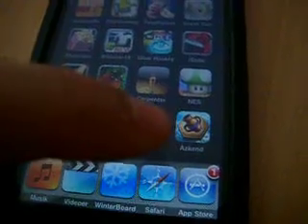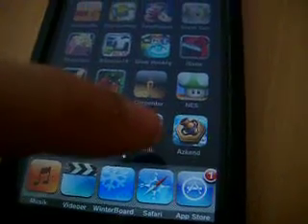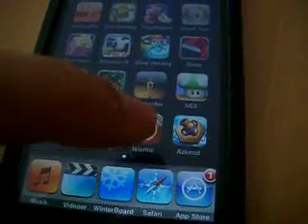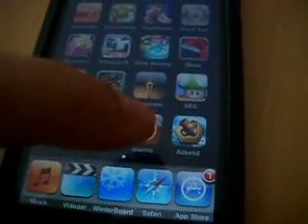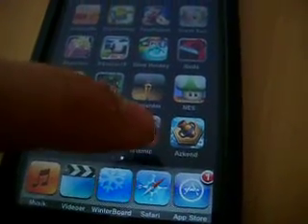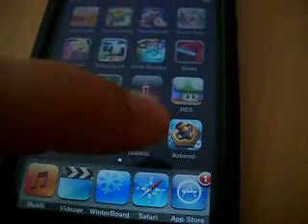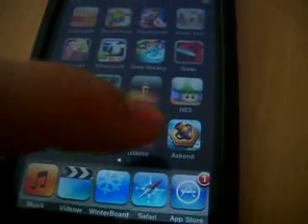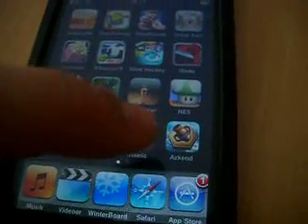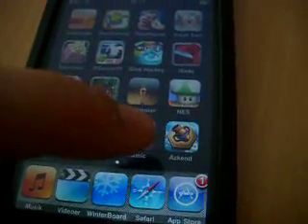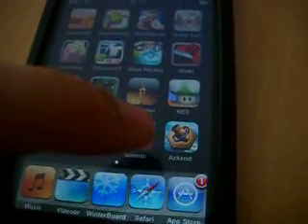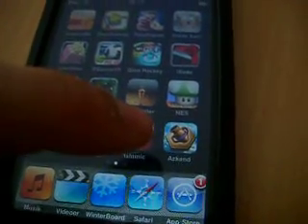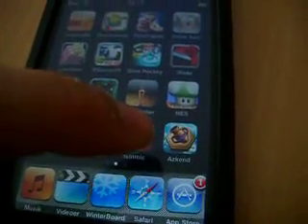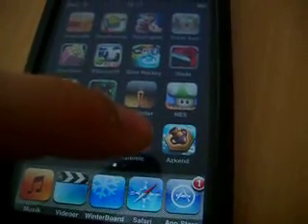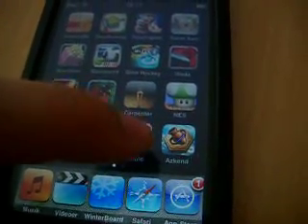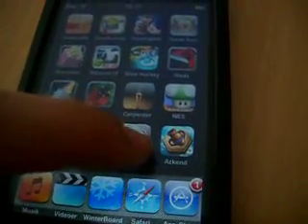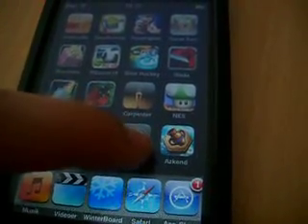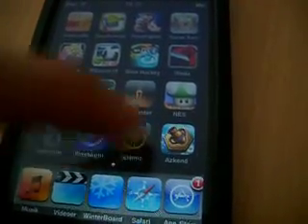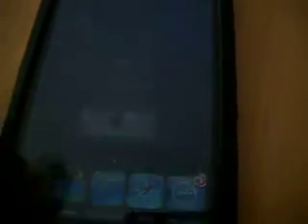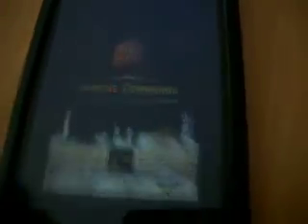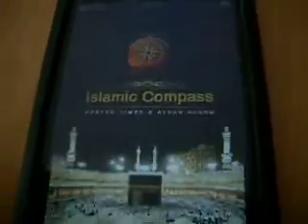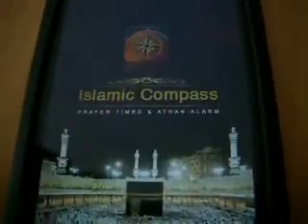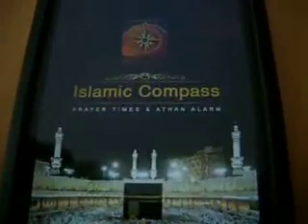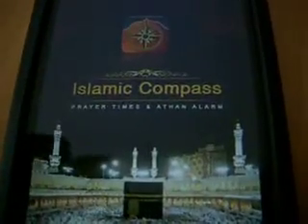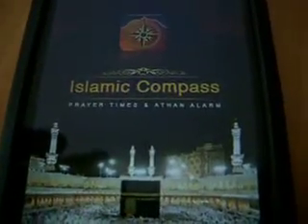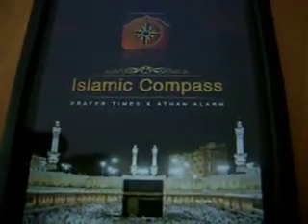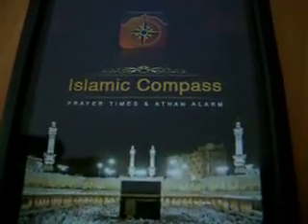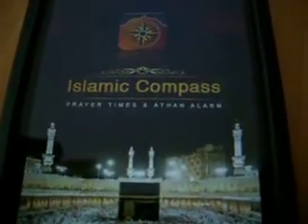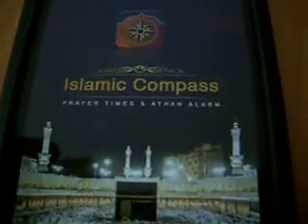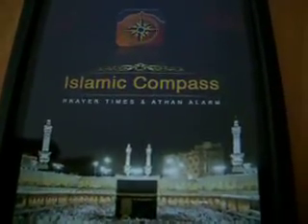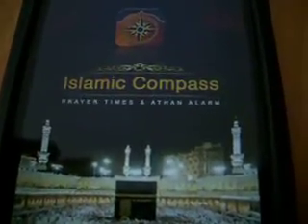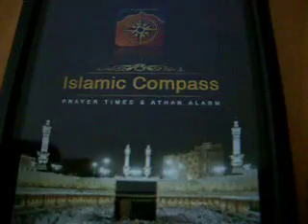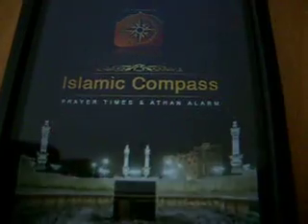Hey everyone, this is MassDK. I'm showing a review of Islamic Compass and Prayer Times.